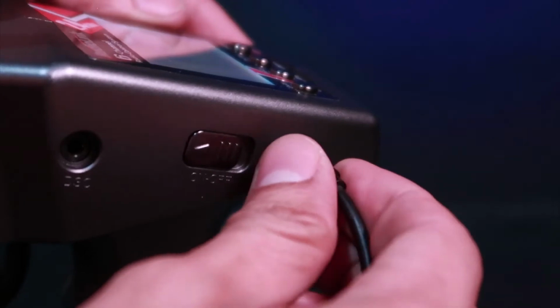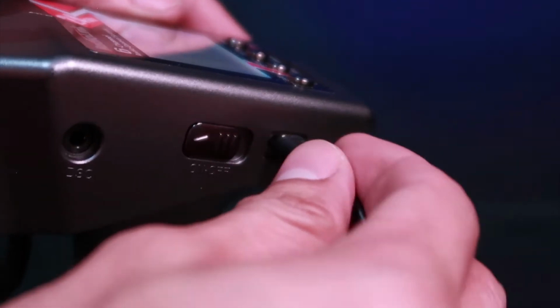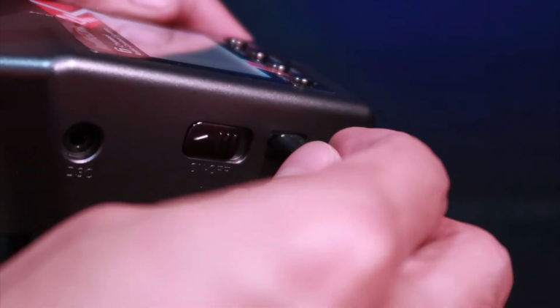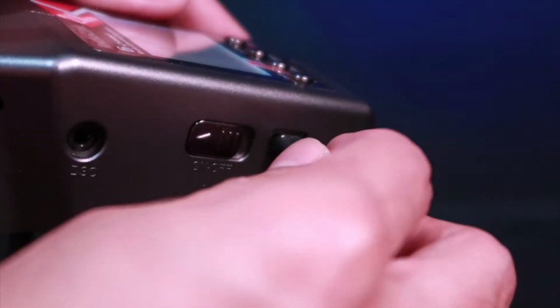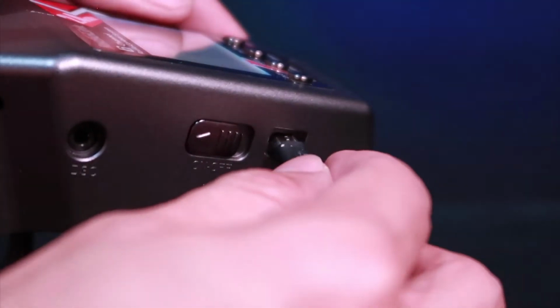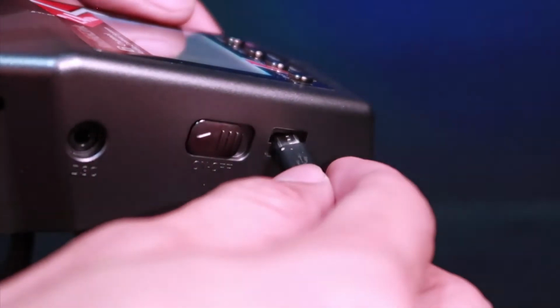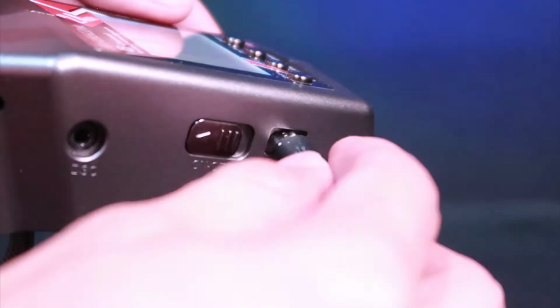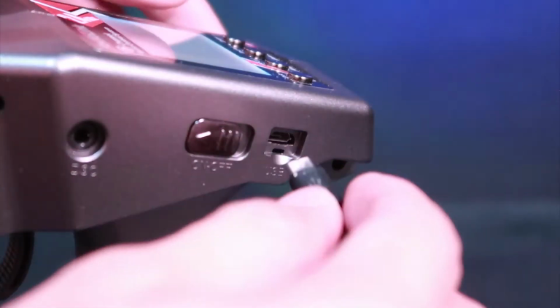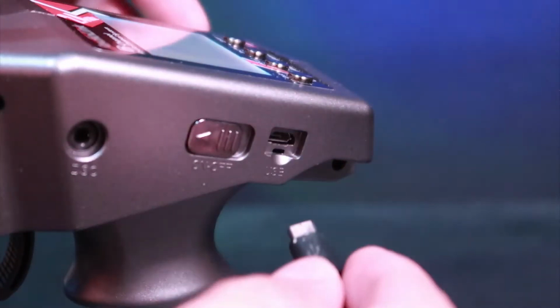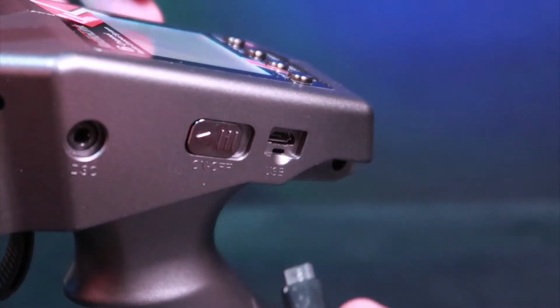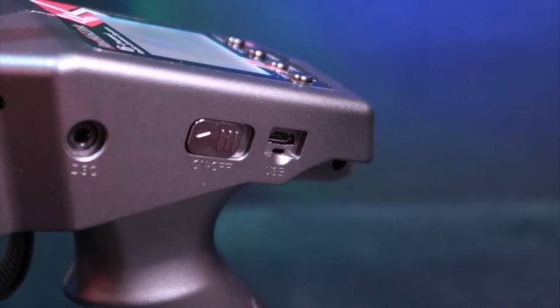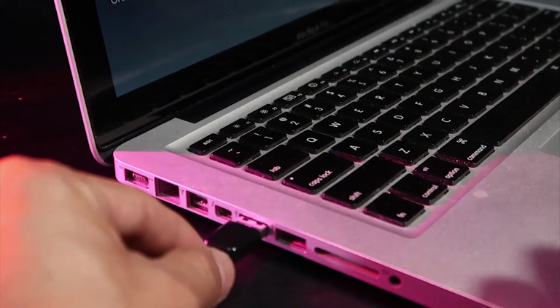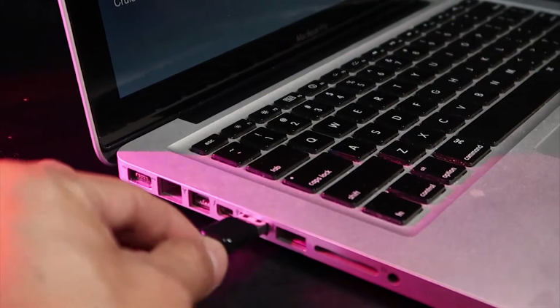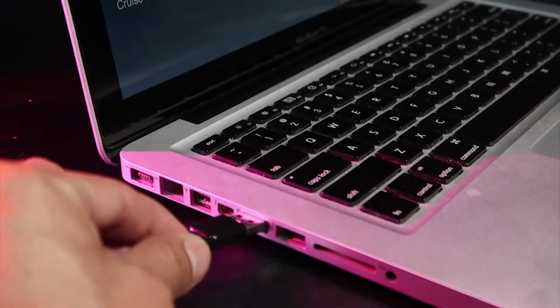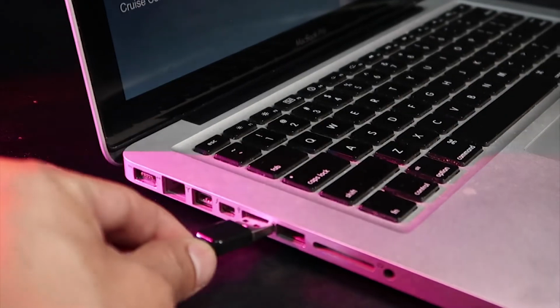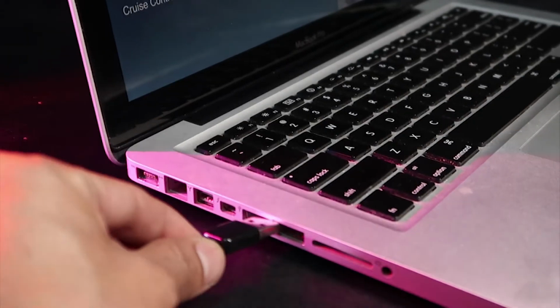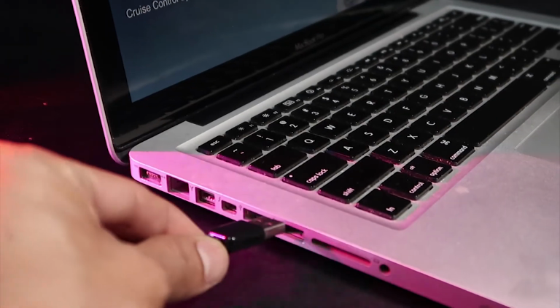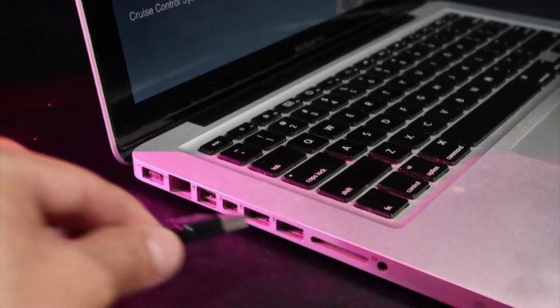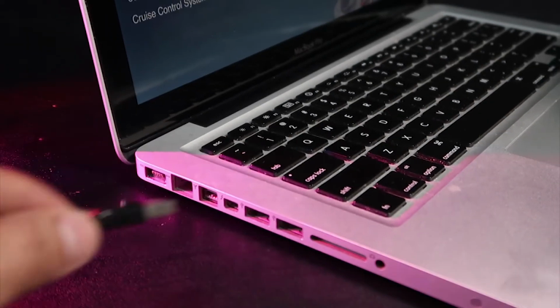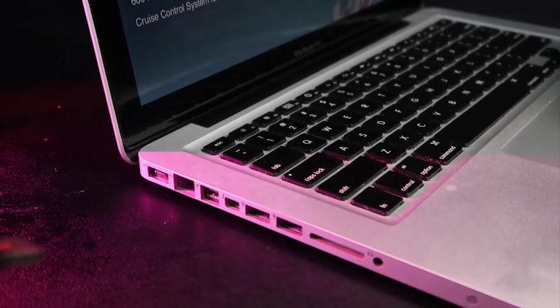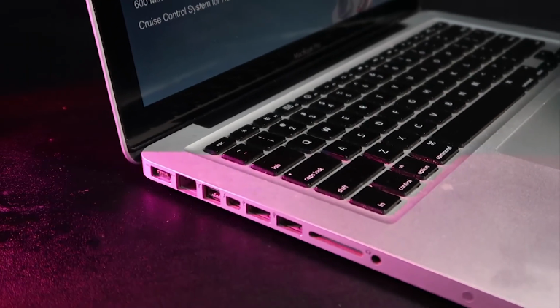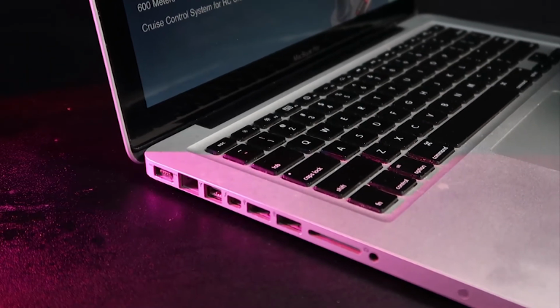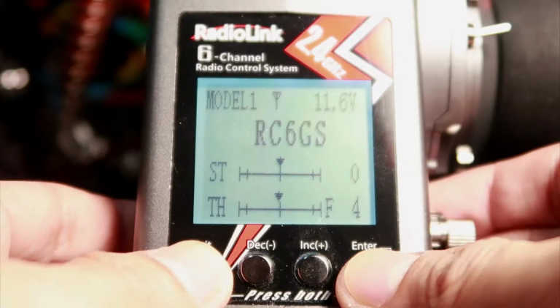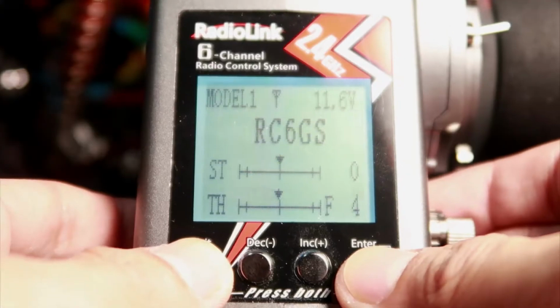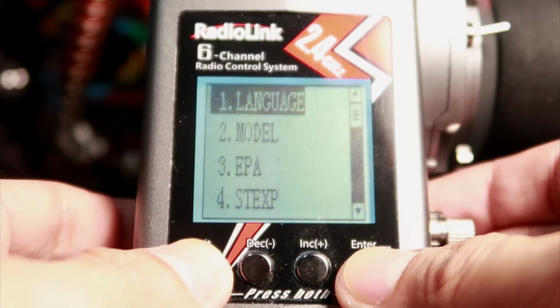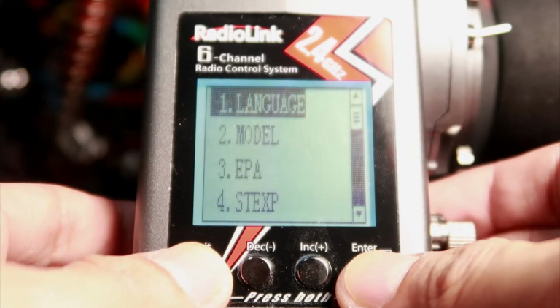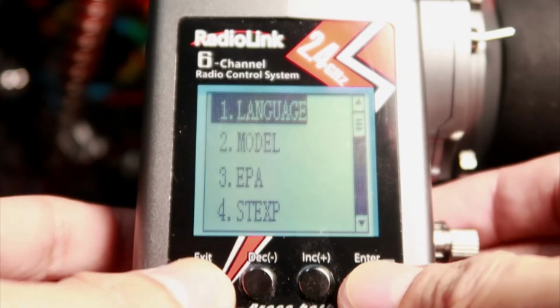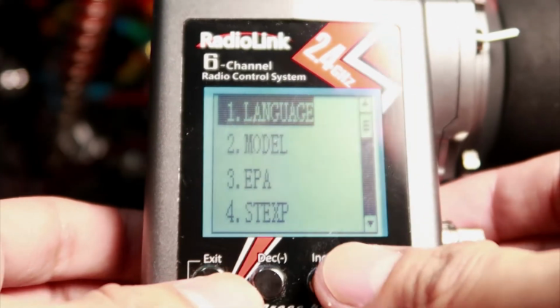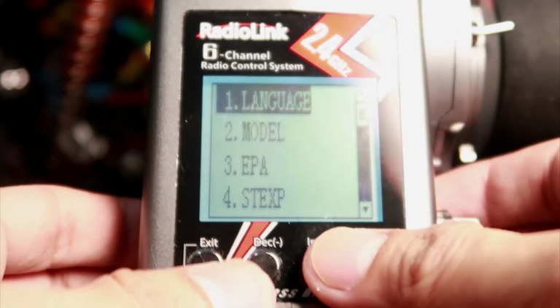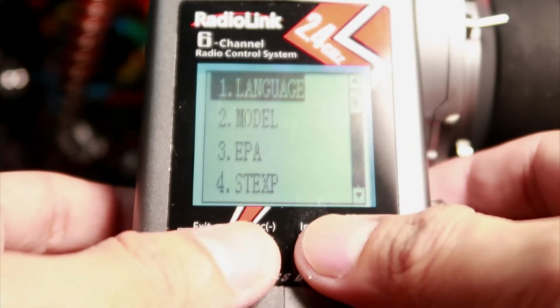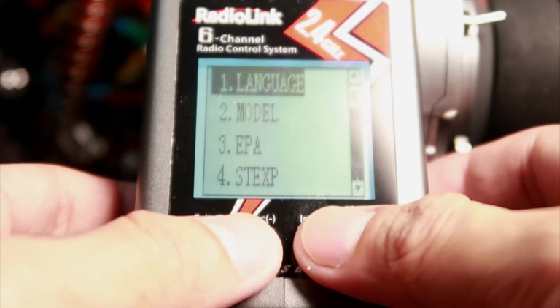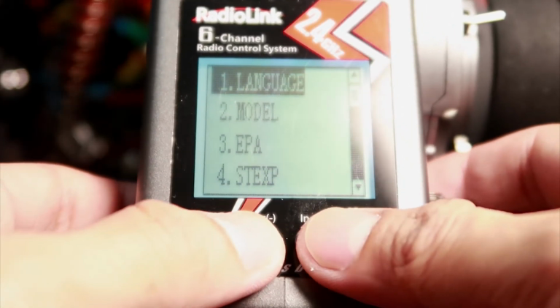Finally, disconnect your radio from the computer. Check your firmware version.